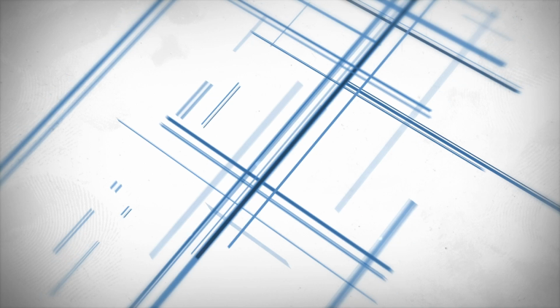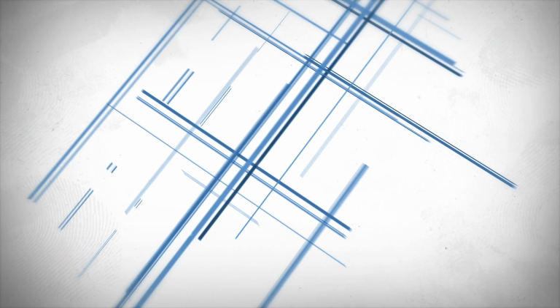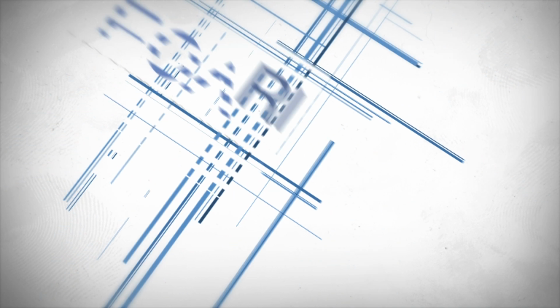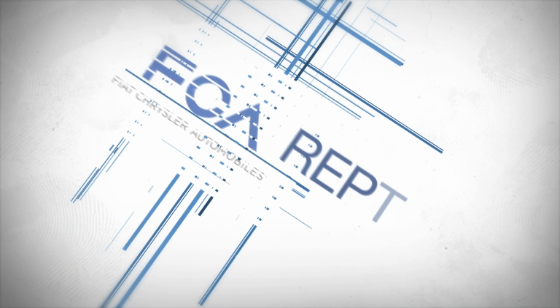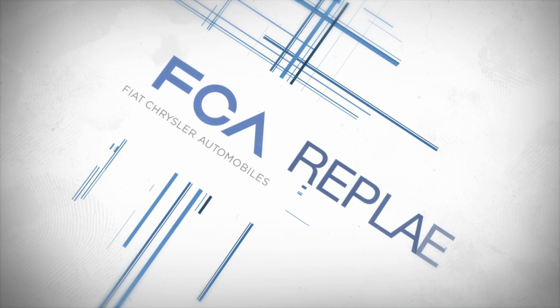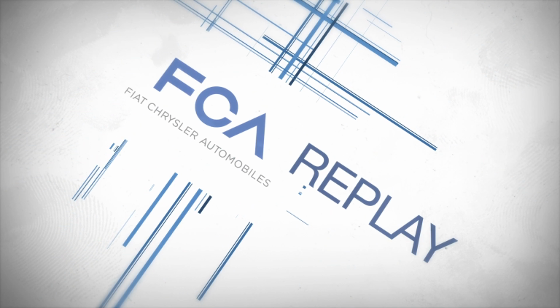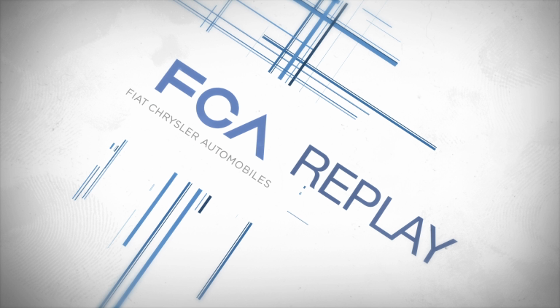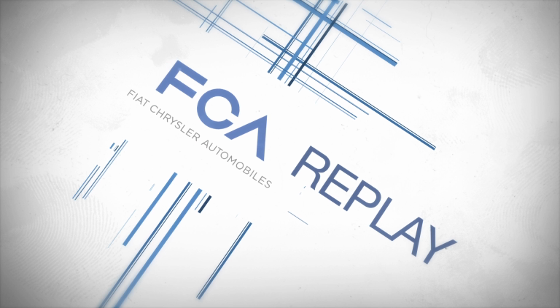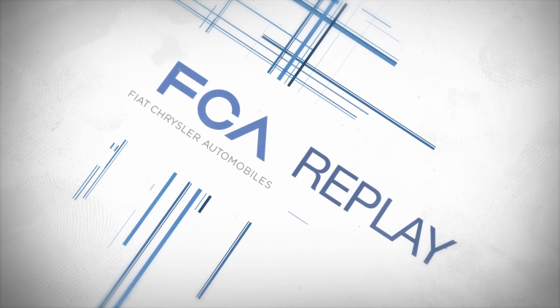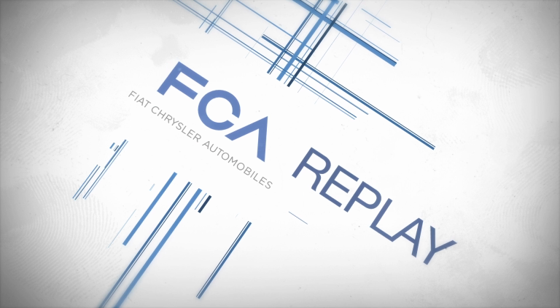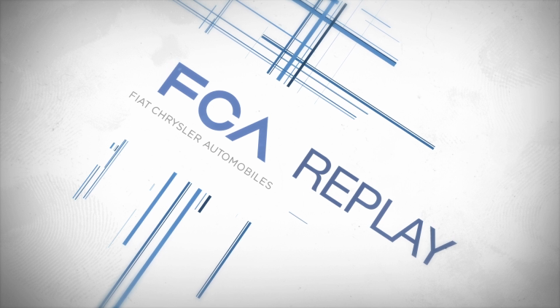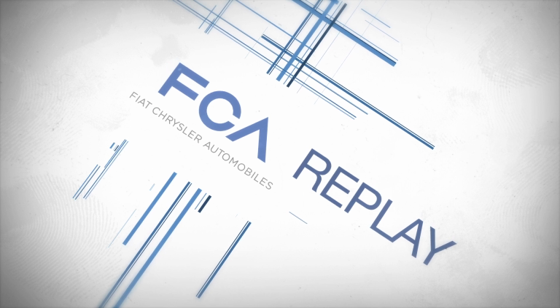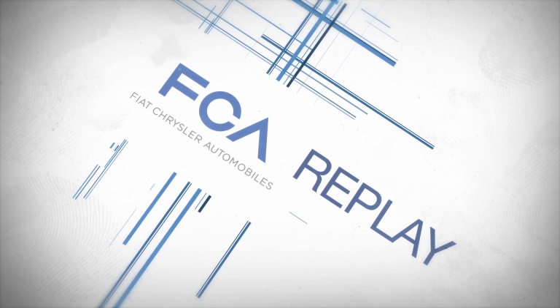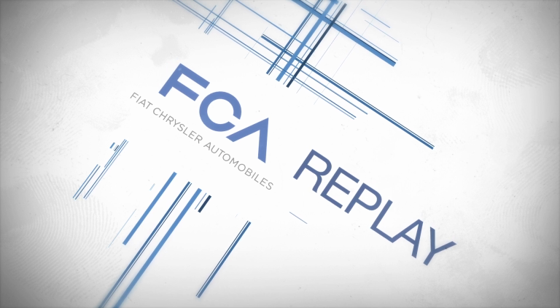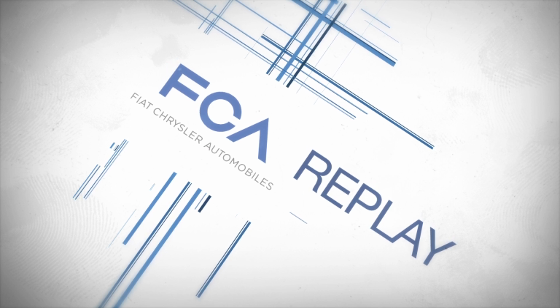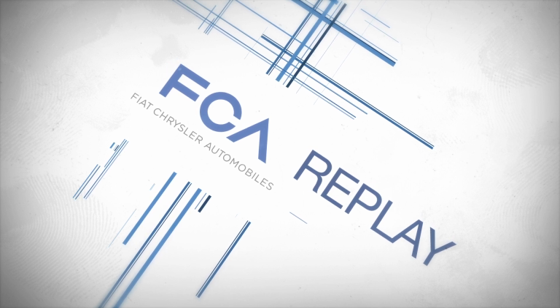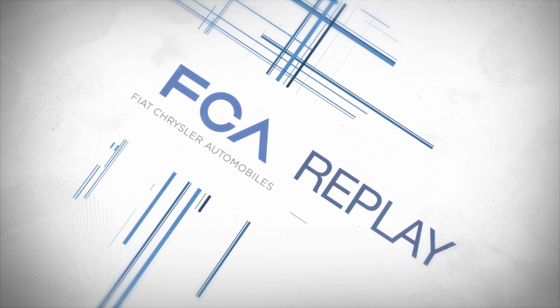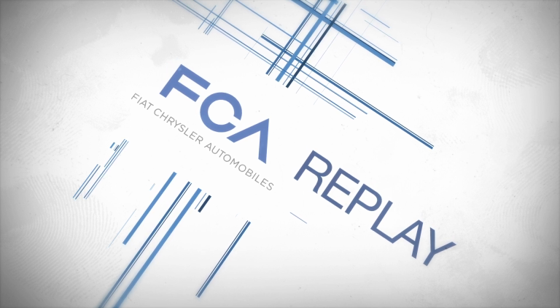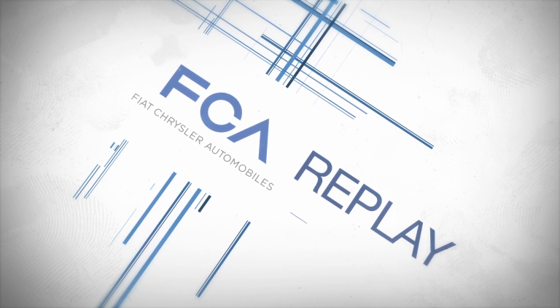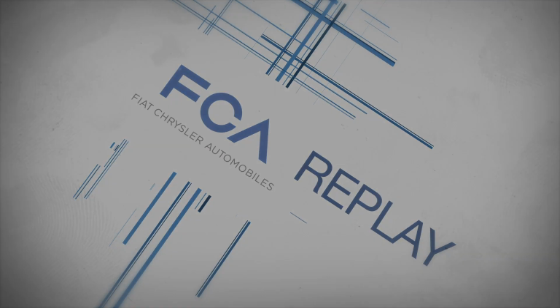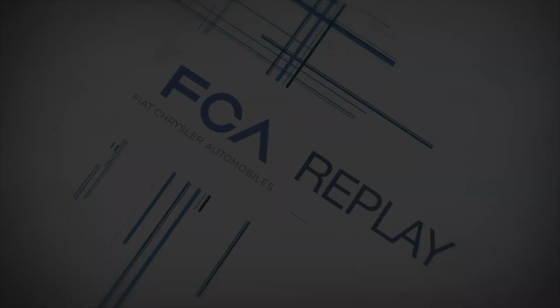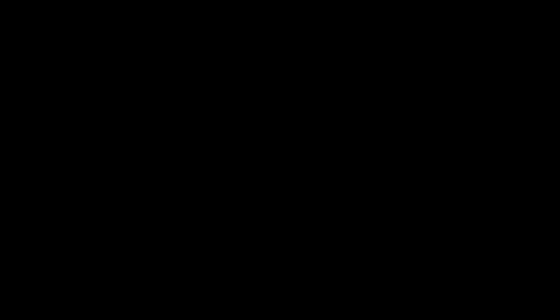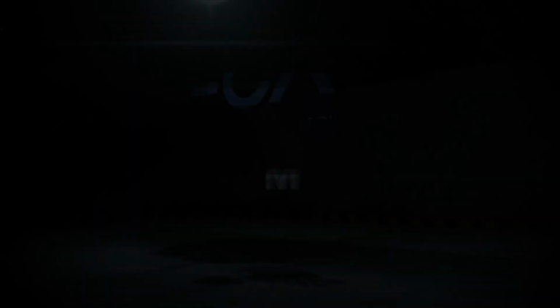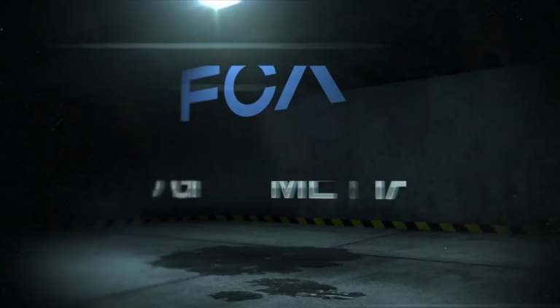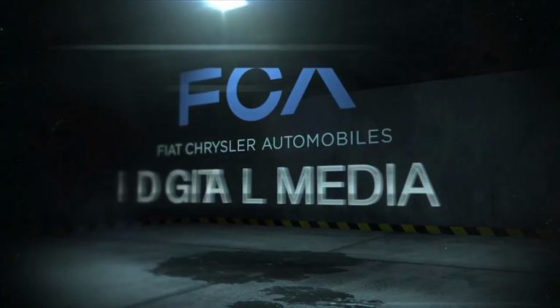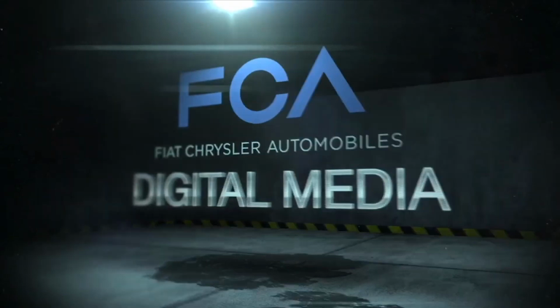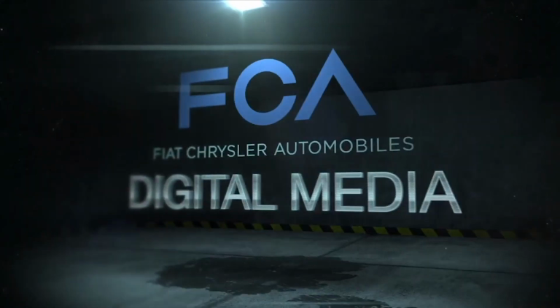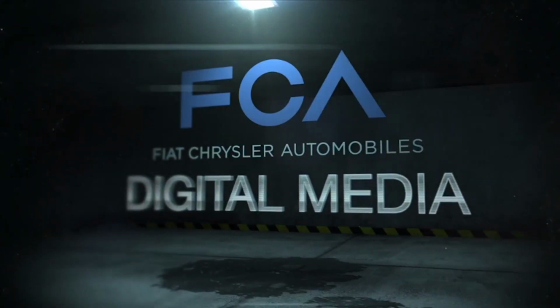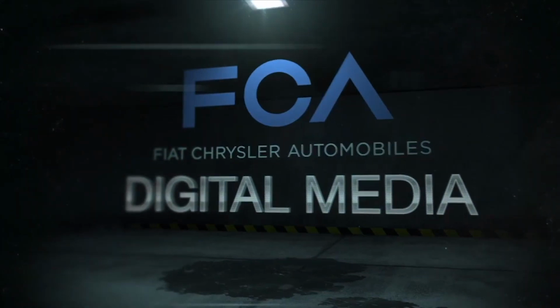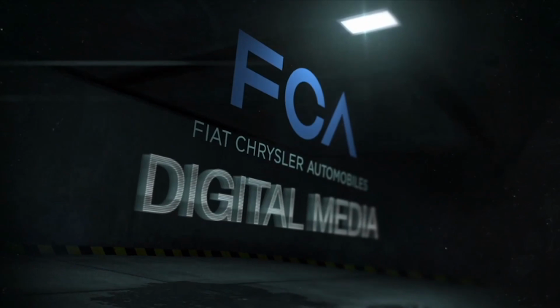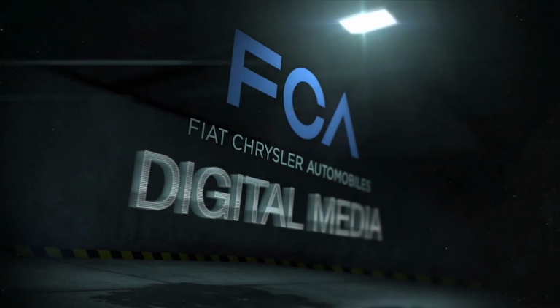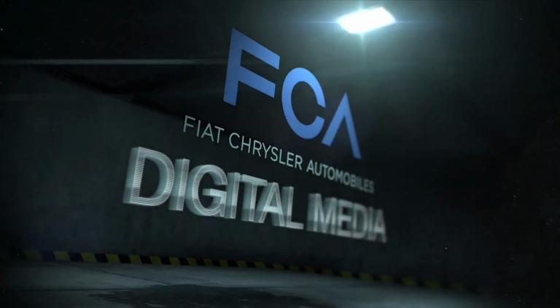Those are this week's top stories on FCA Replay. Reporting for FCA Digital Media, I'm Peter Spezia.